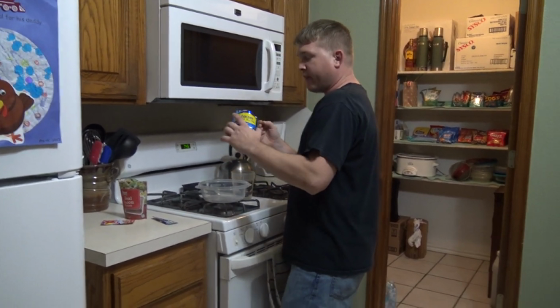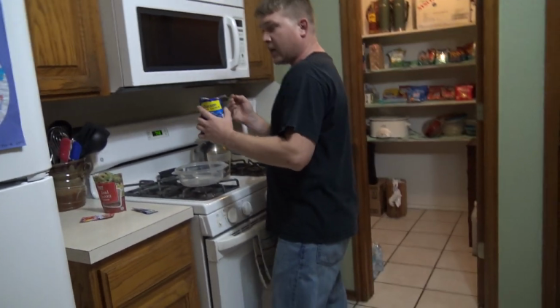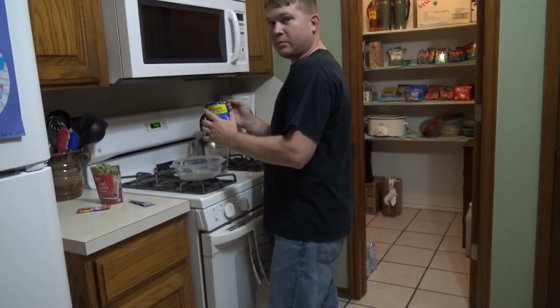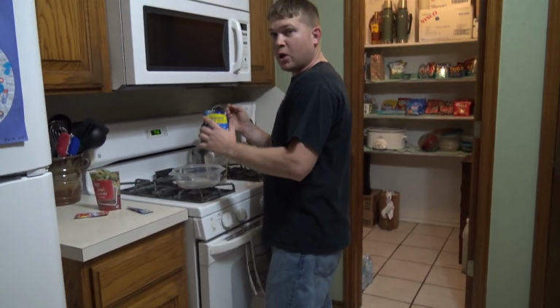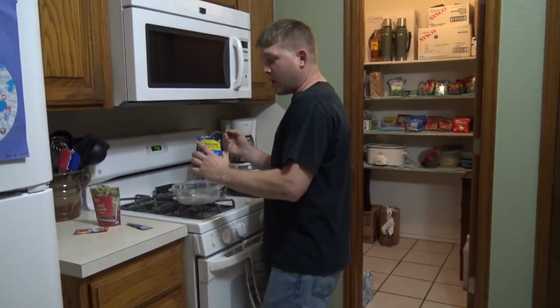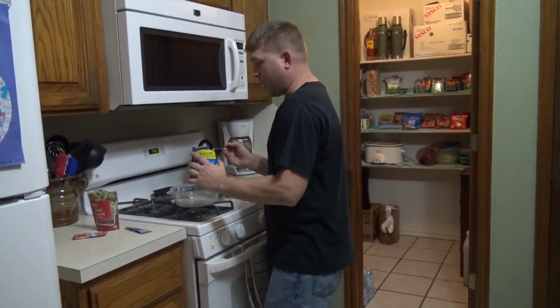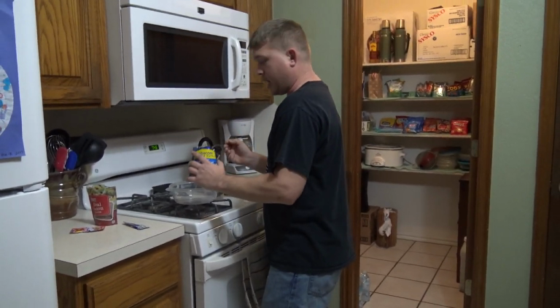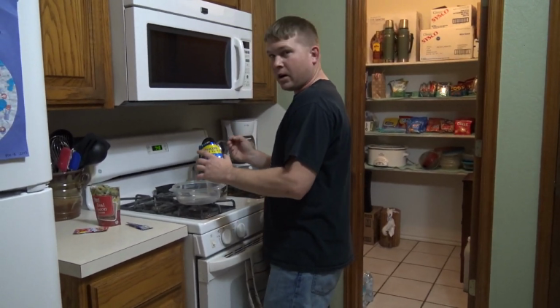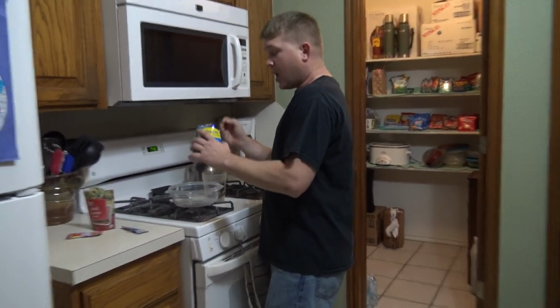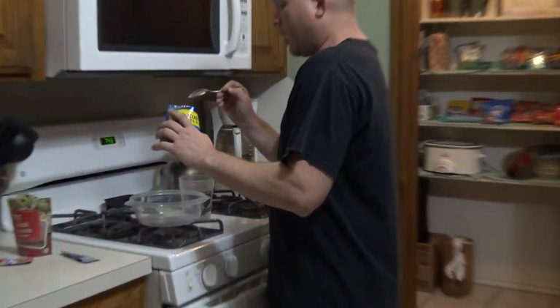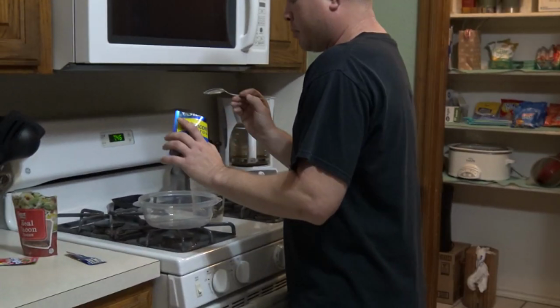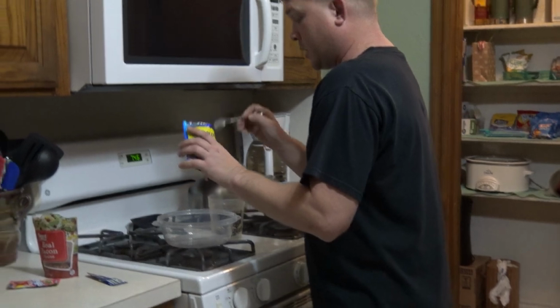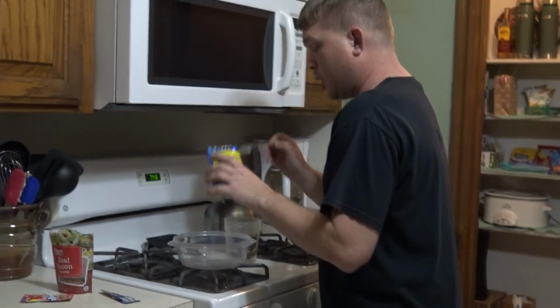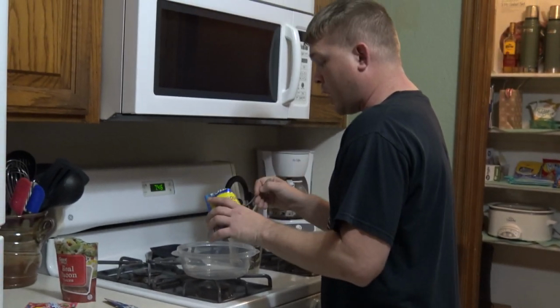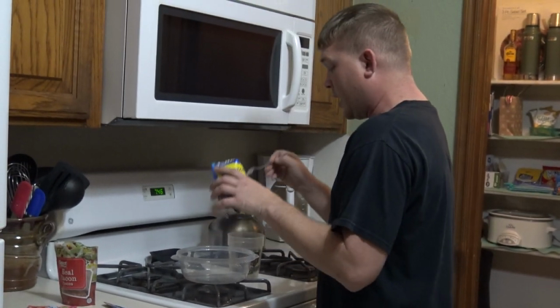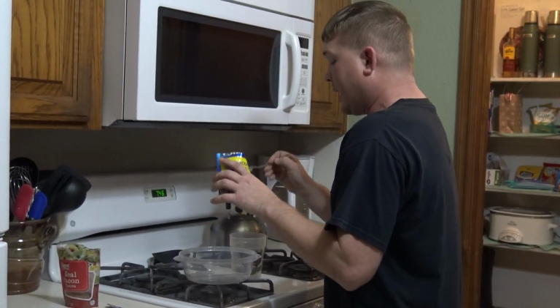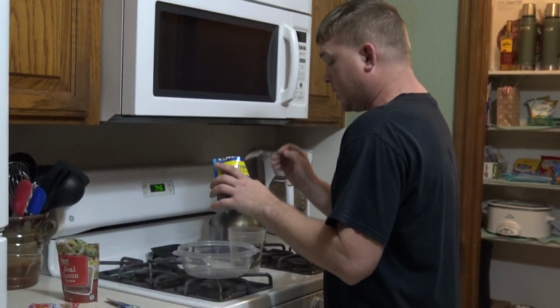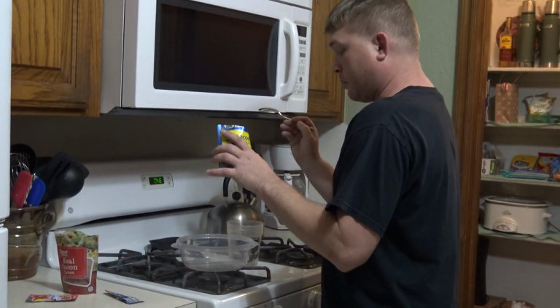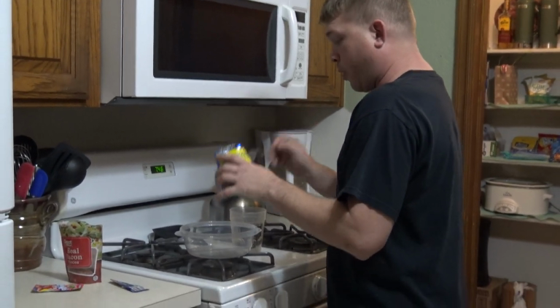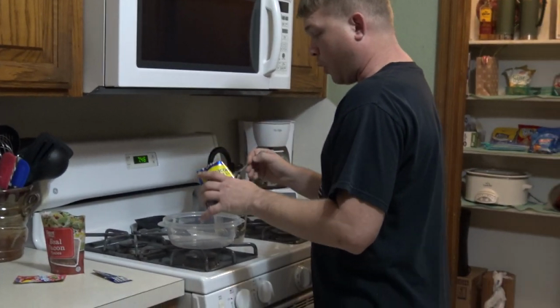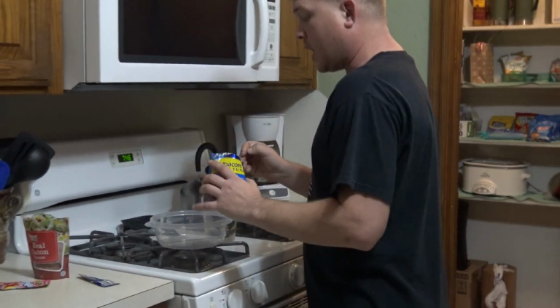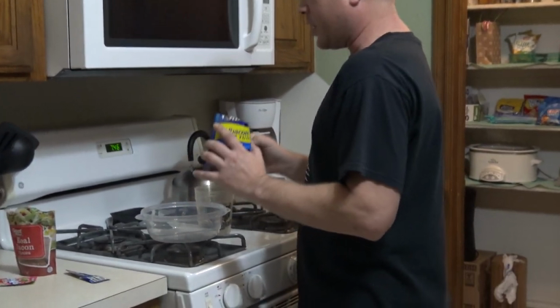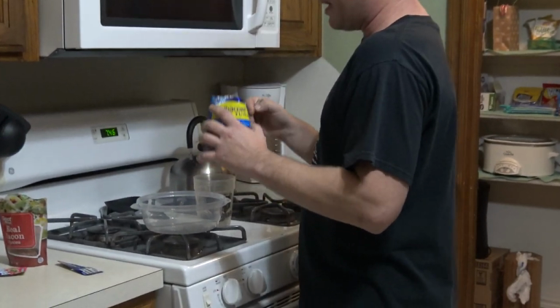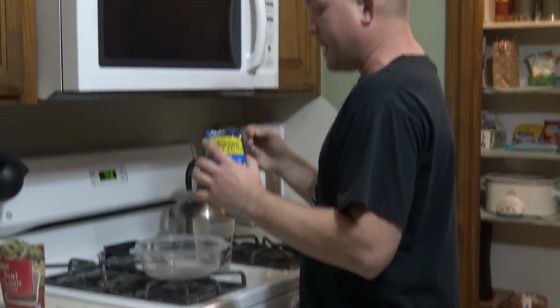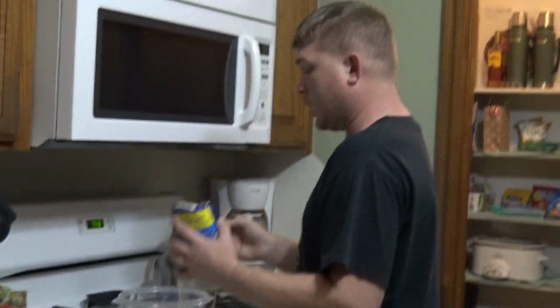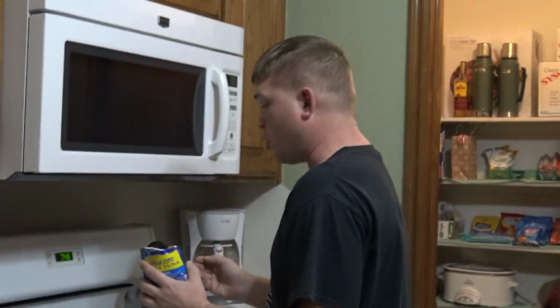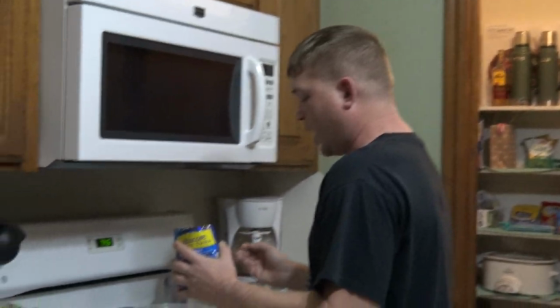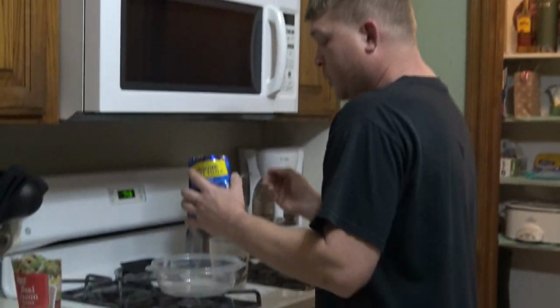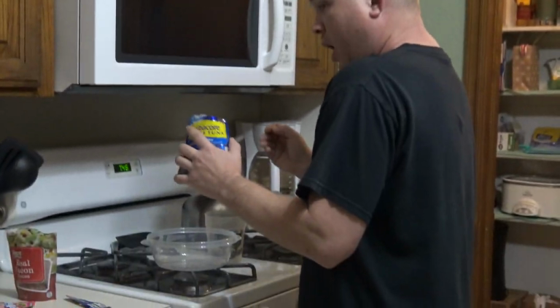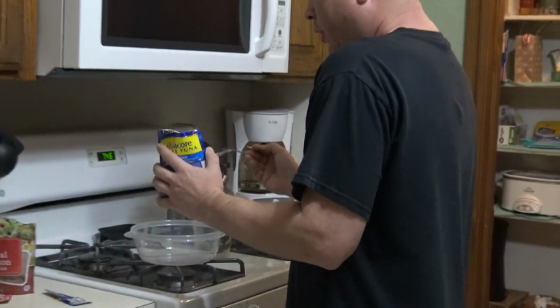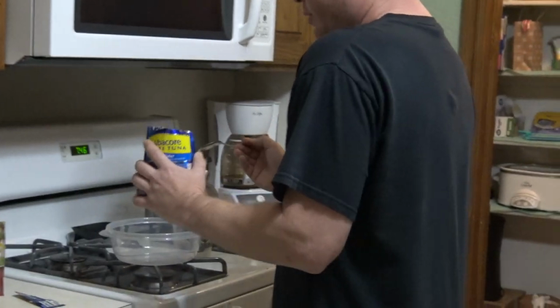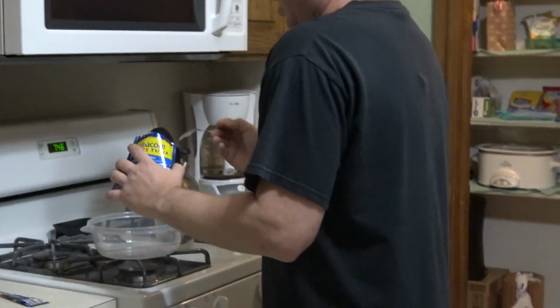I've got some tuna right here, and I'm gonna put the tuna in this bowl. And then I'm gonna mix the tuna with other stuff.